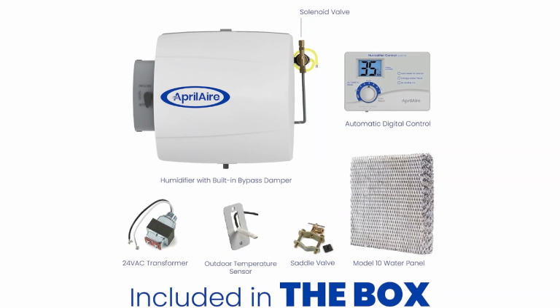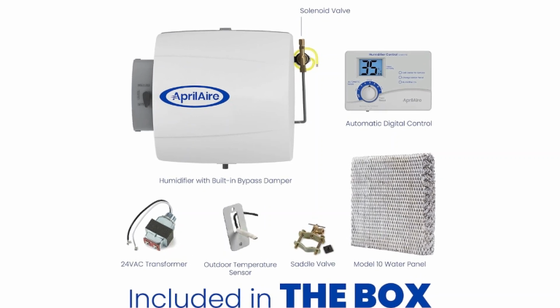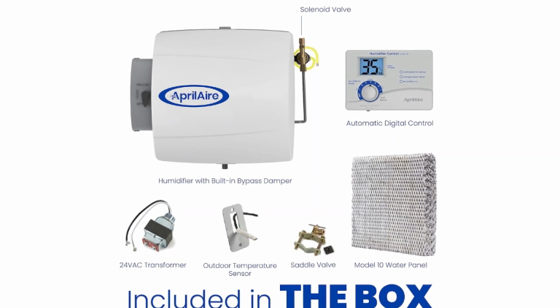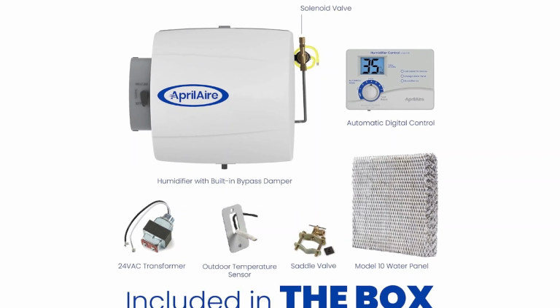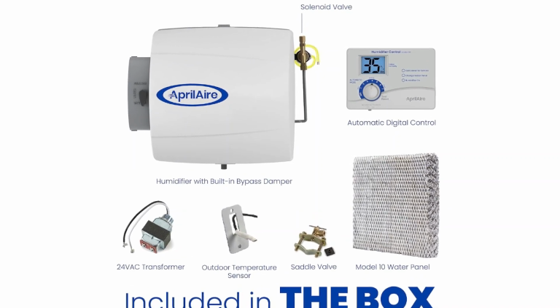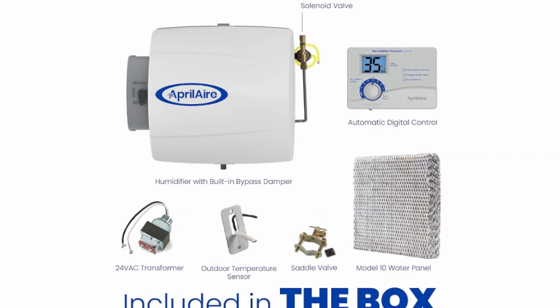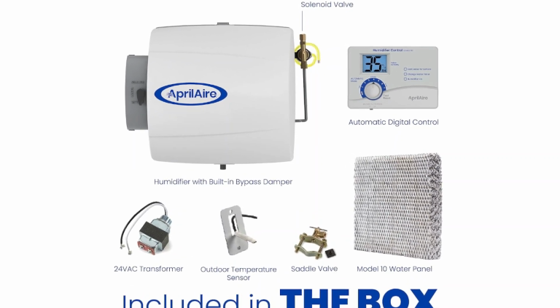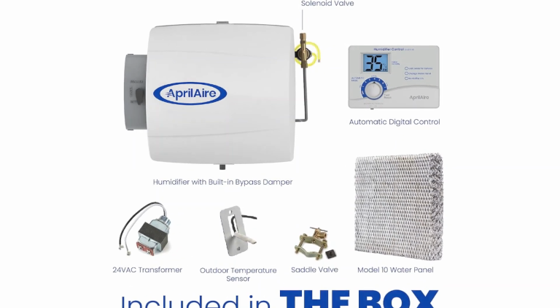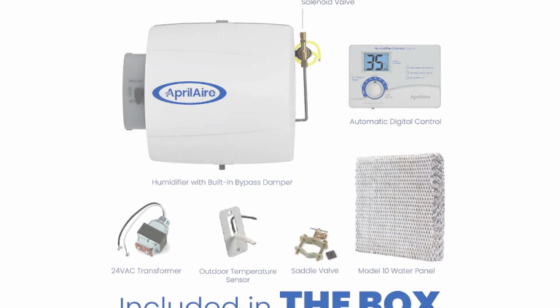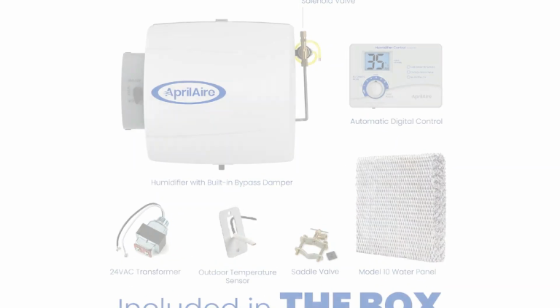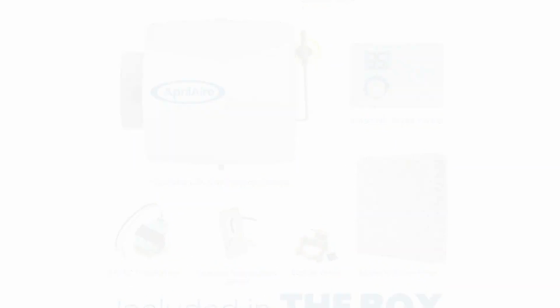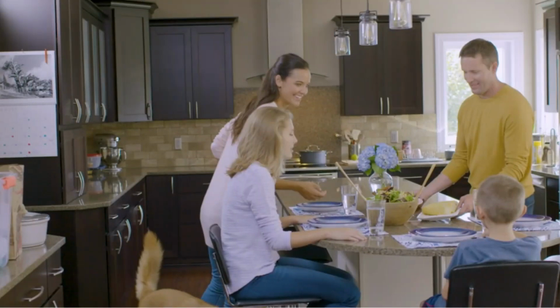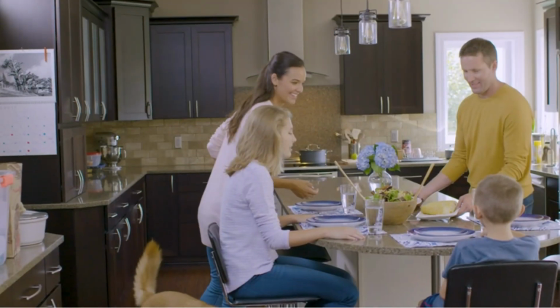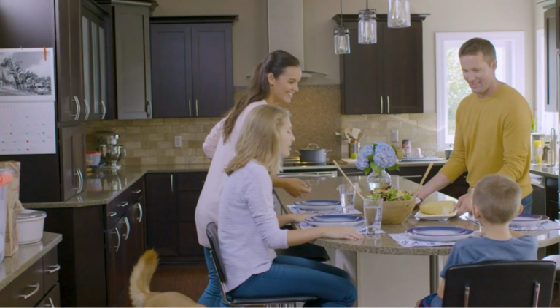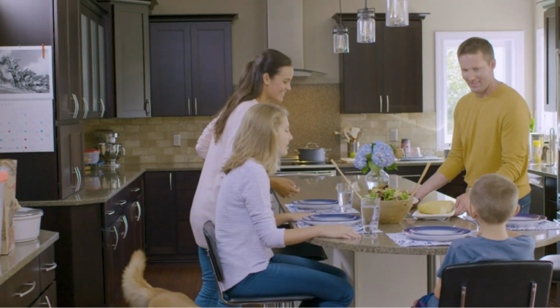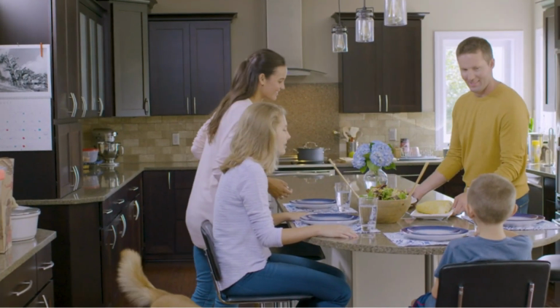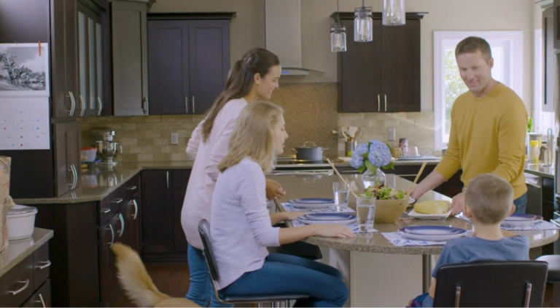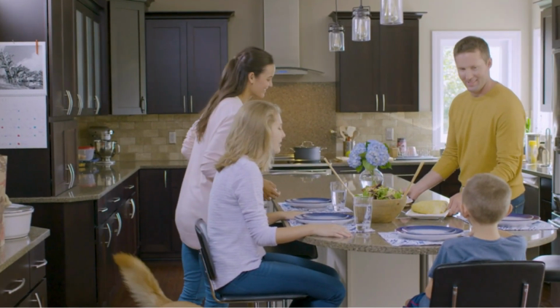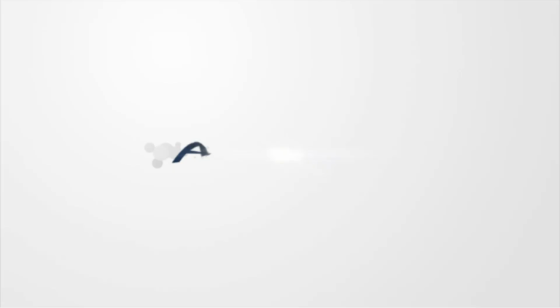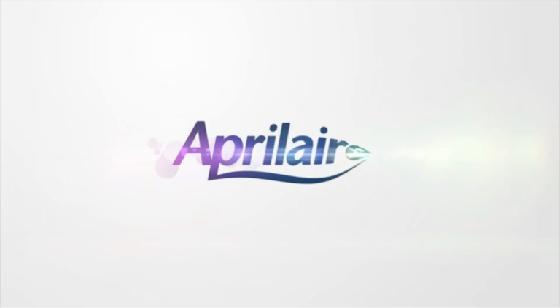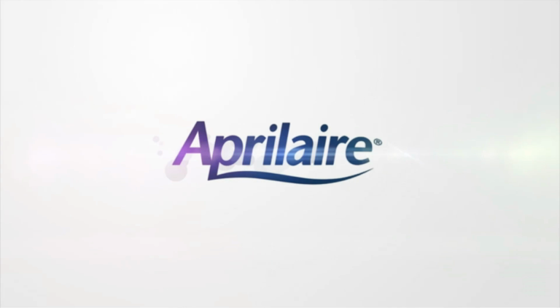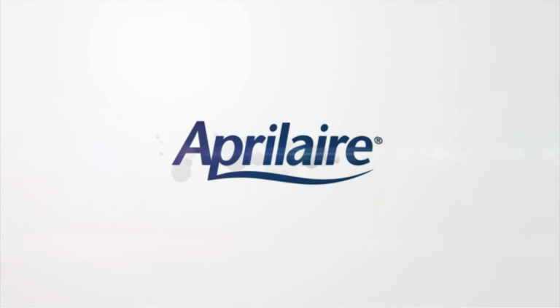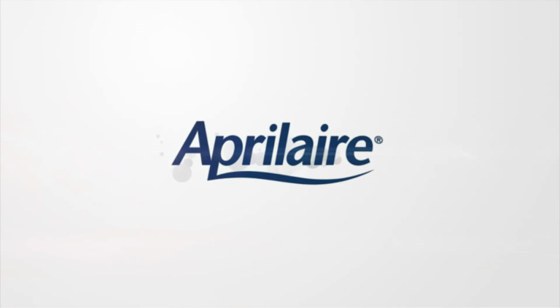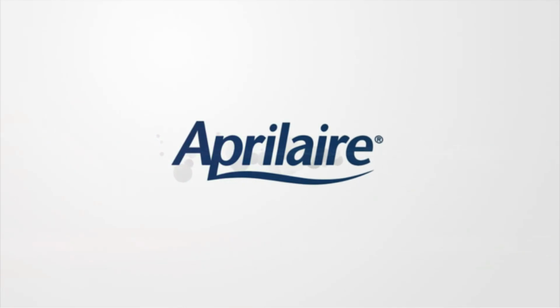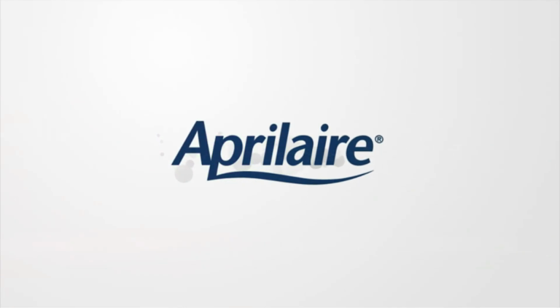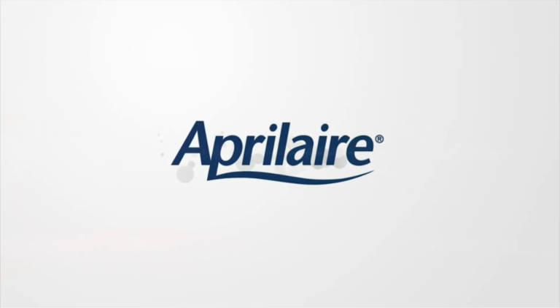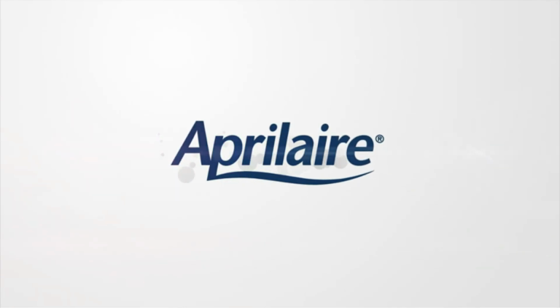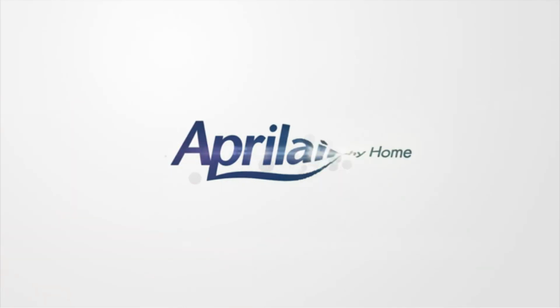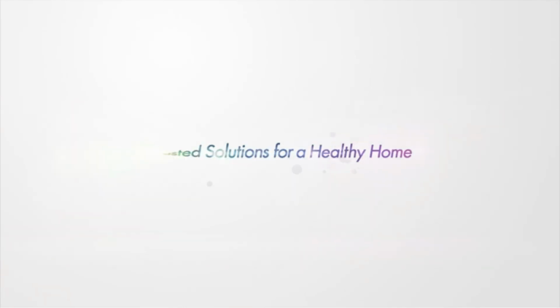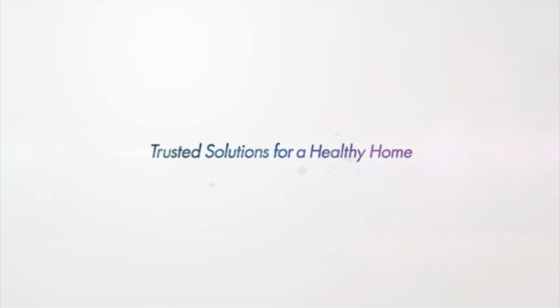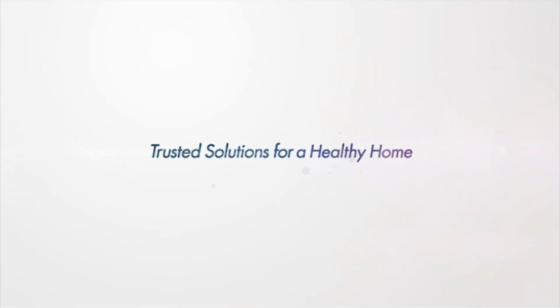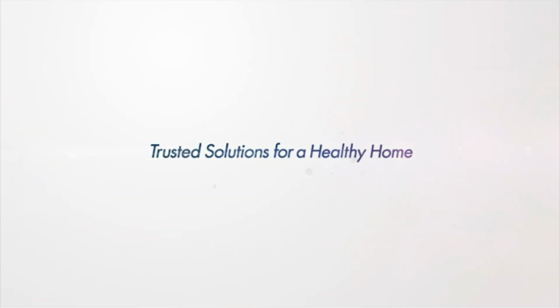Additionally, the whole home humidifier is suitable for spaces of up to 3,600 square feet and can use up to 12 gallons of water per day.